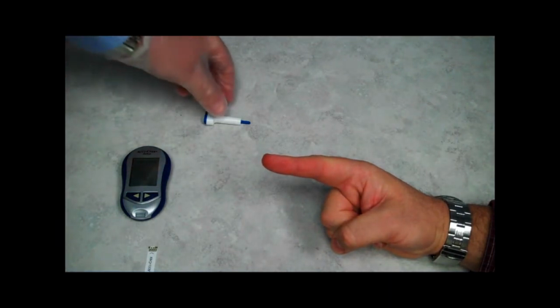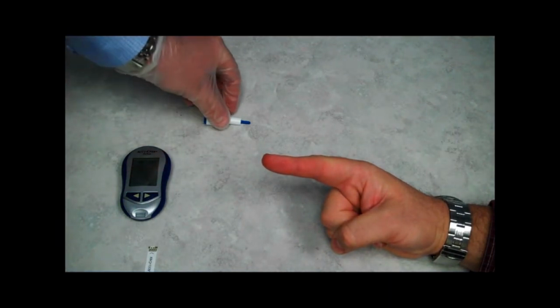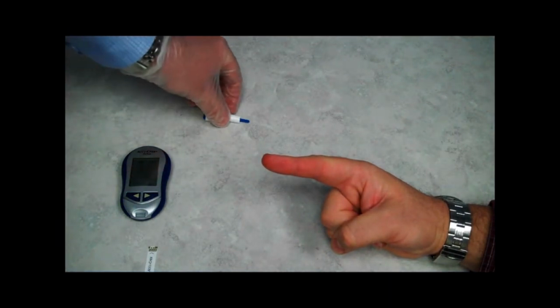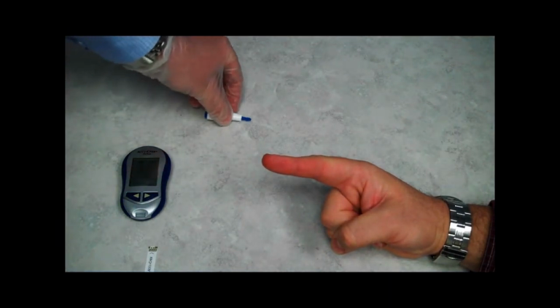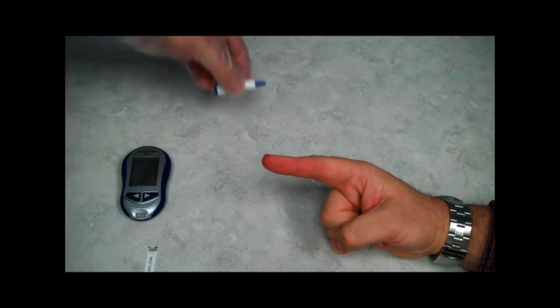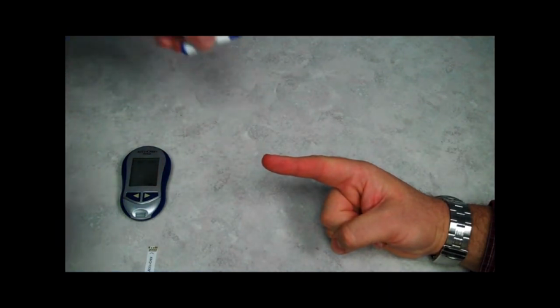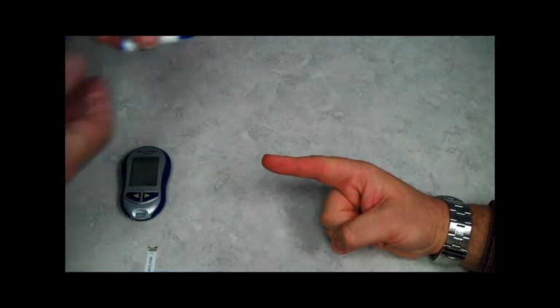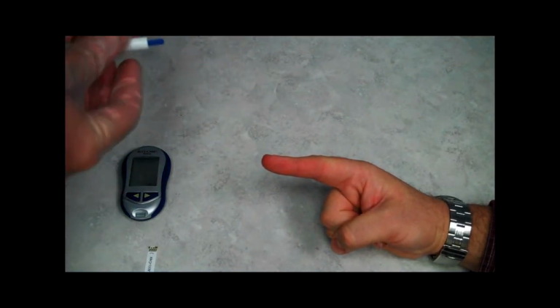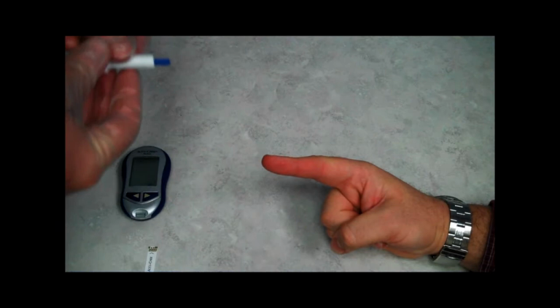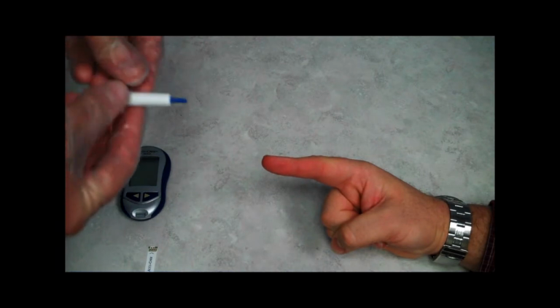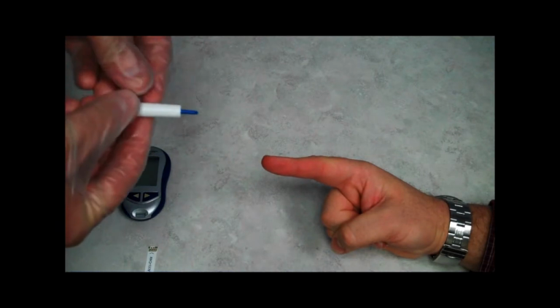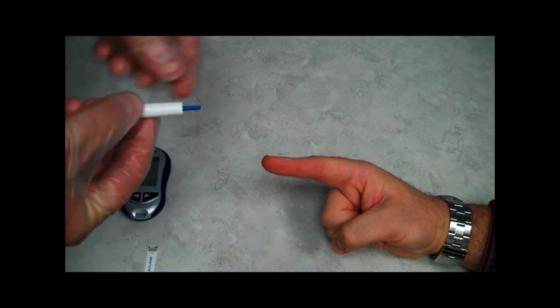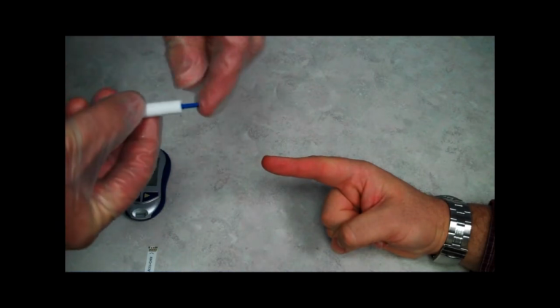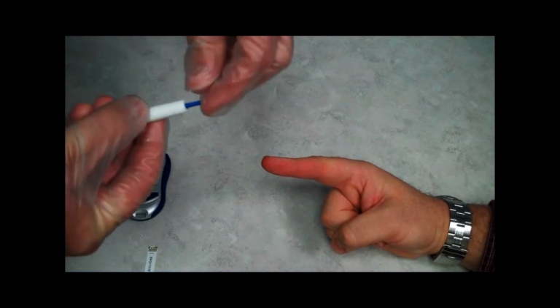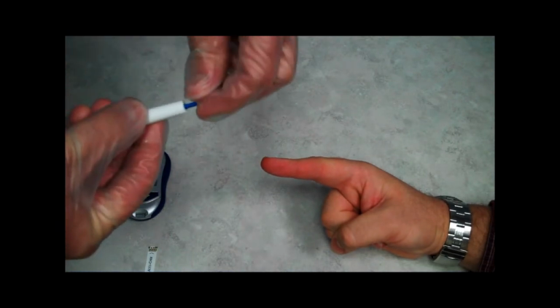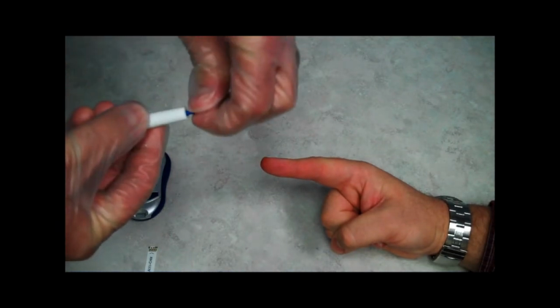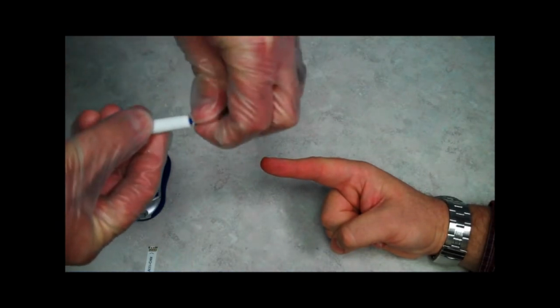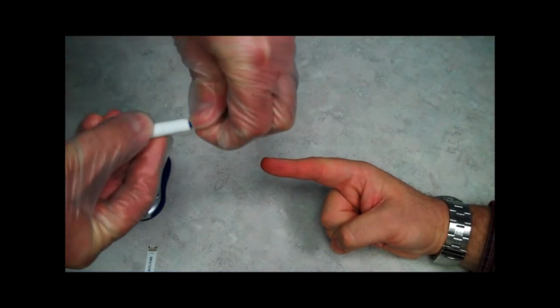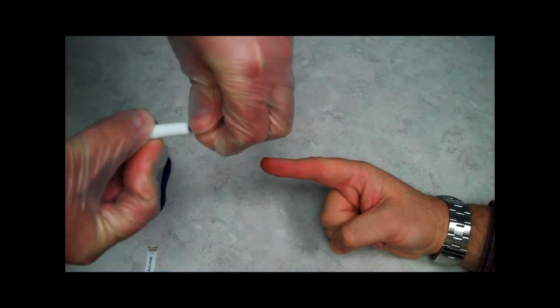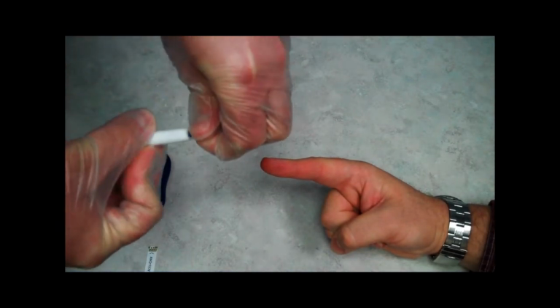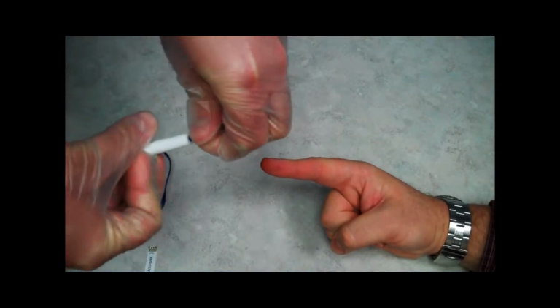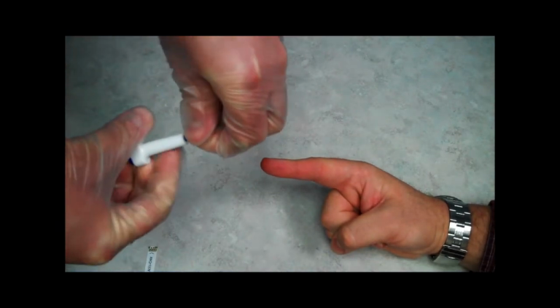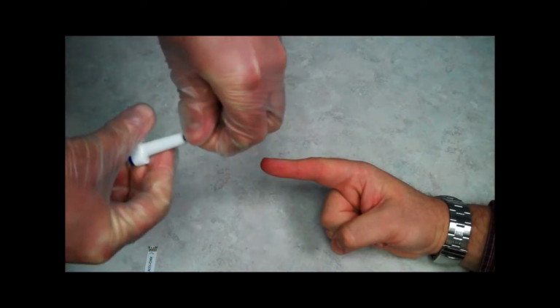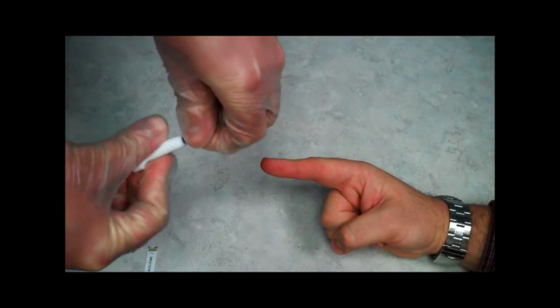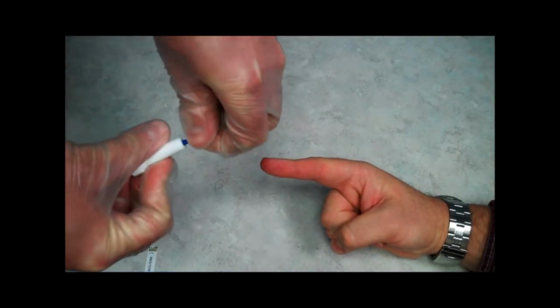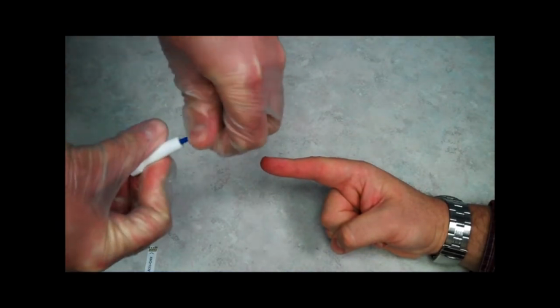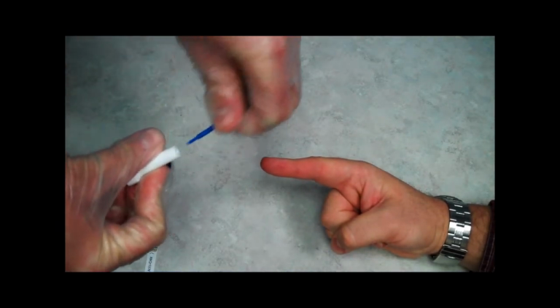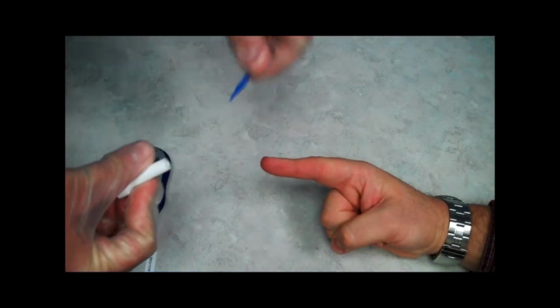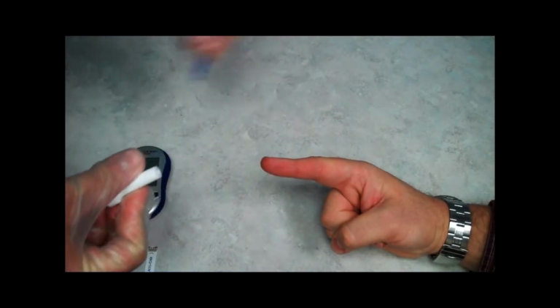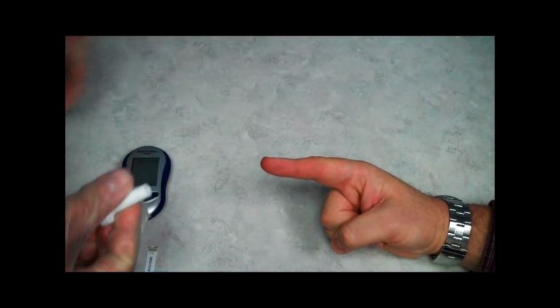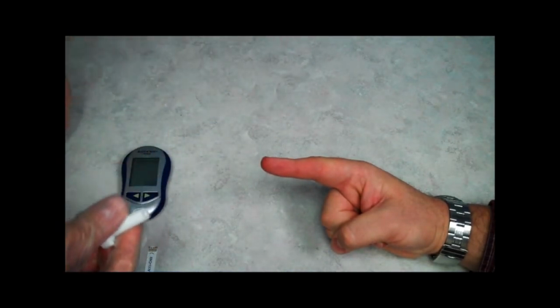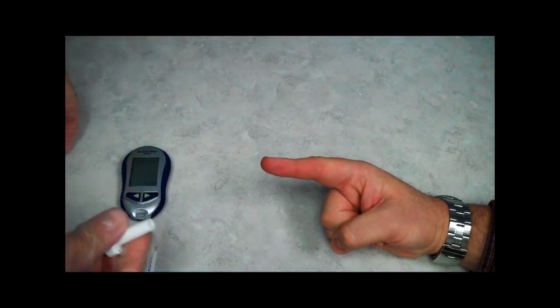Once I have poked his finger, I then dispose of the lancet in a sharps container to eliminate any chance of getting poked myself.